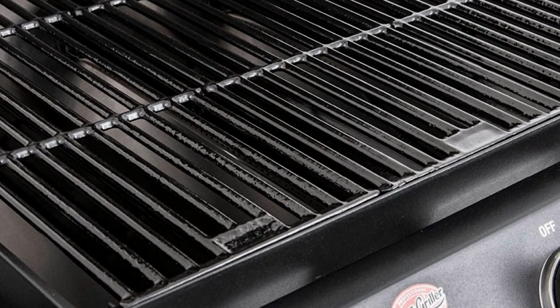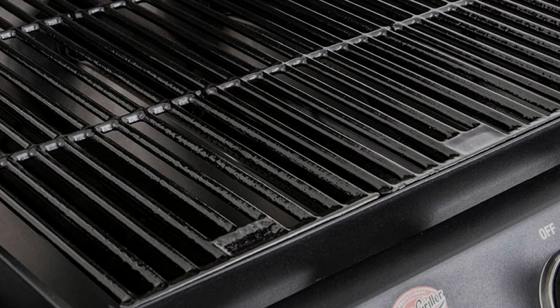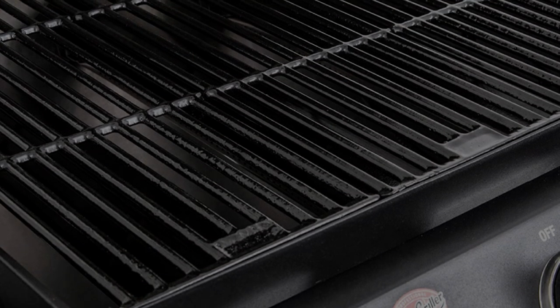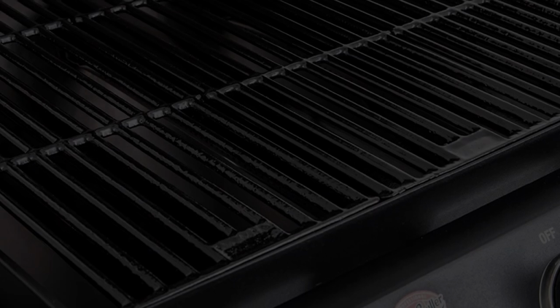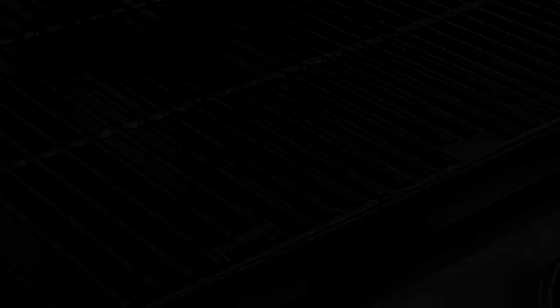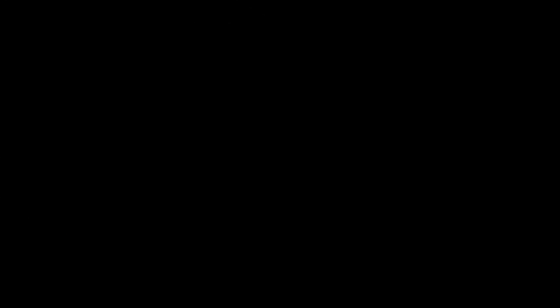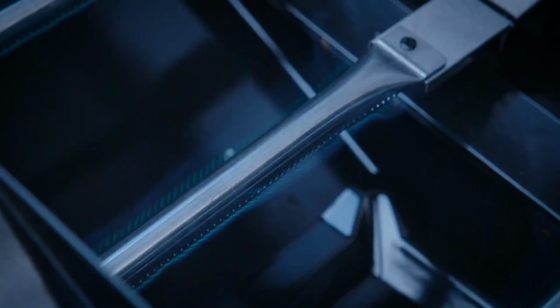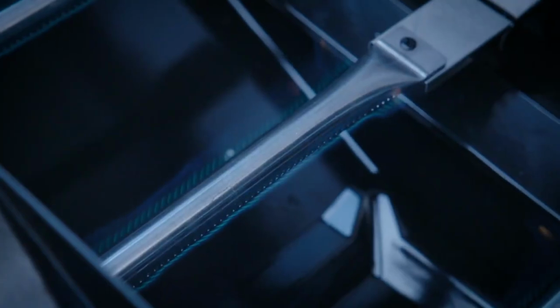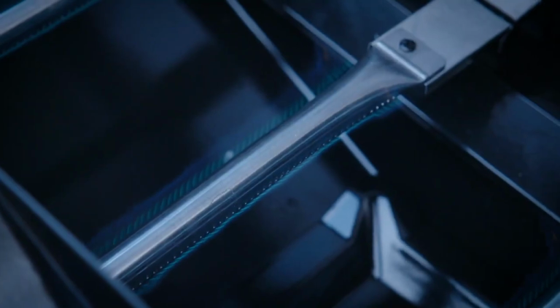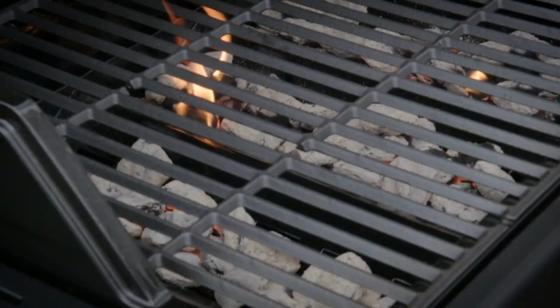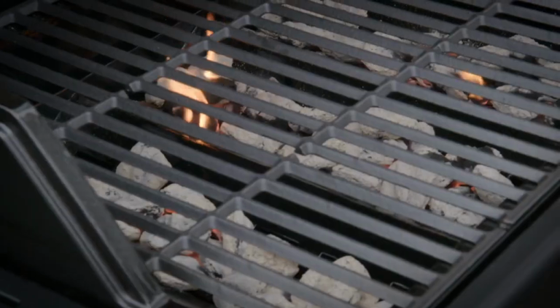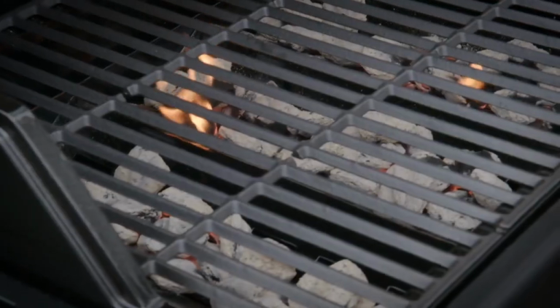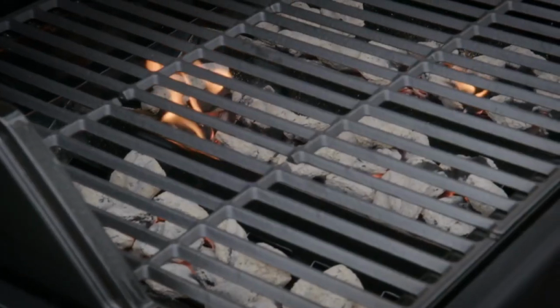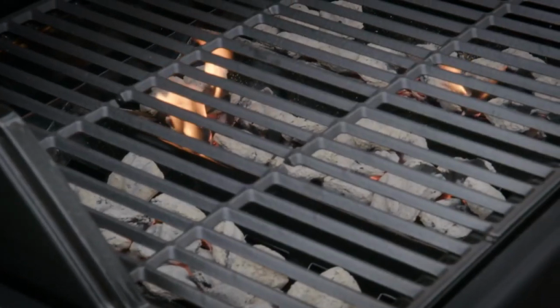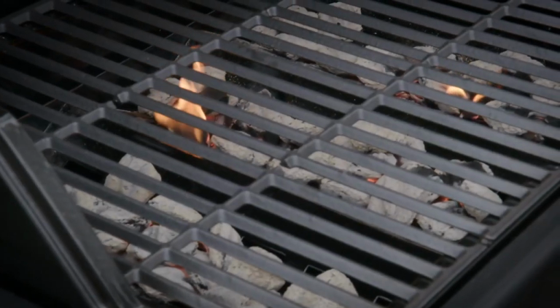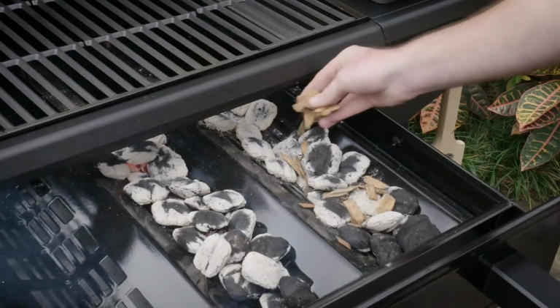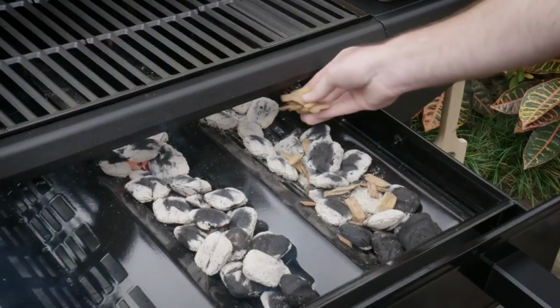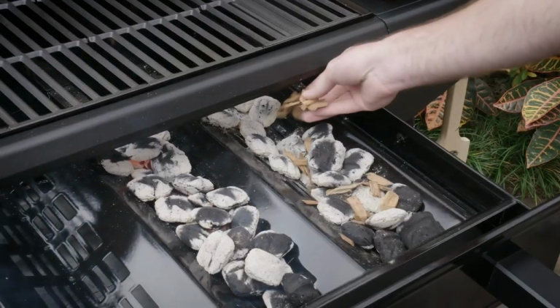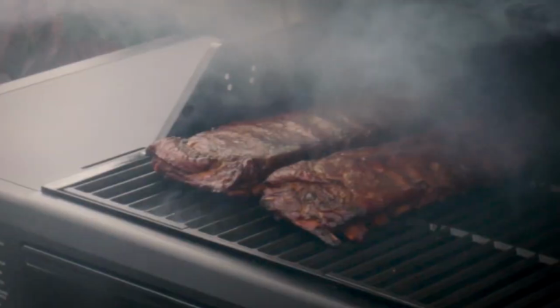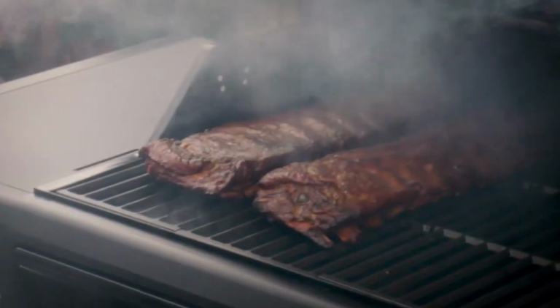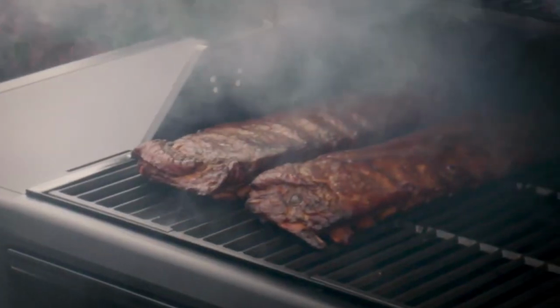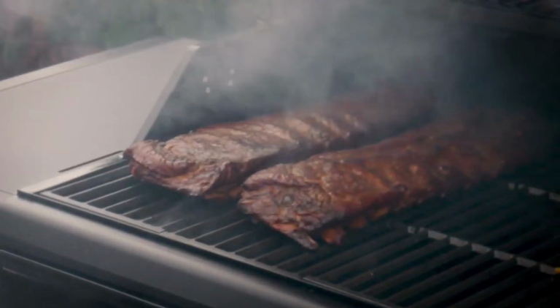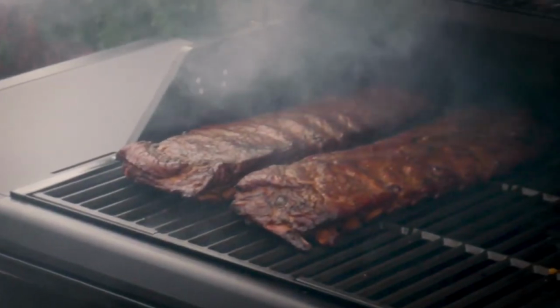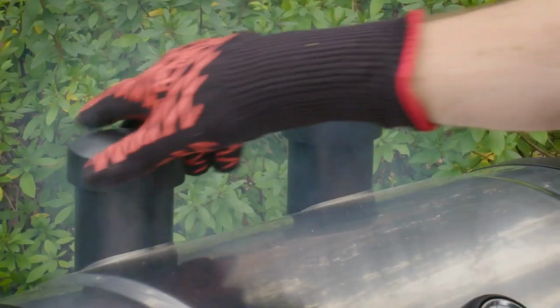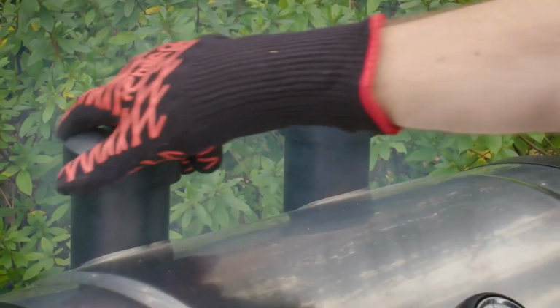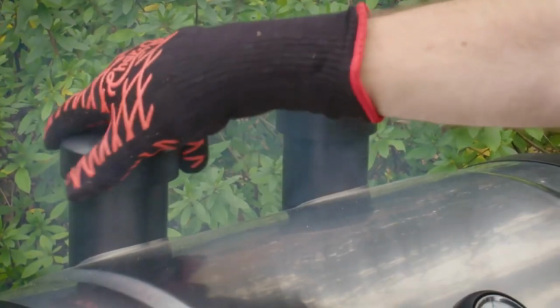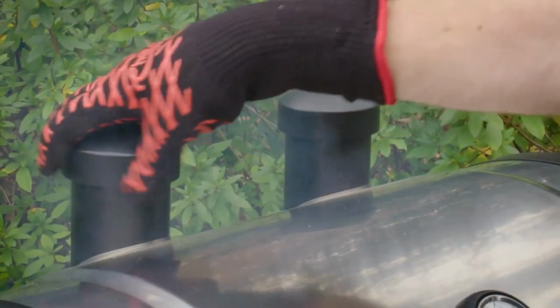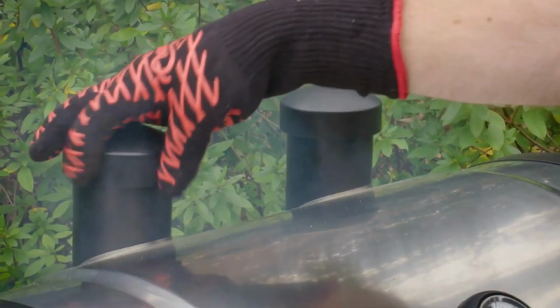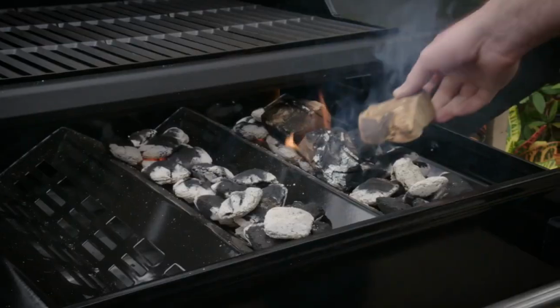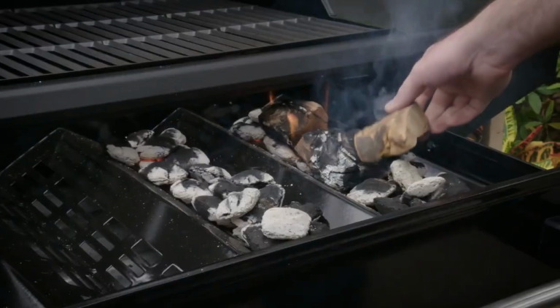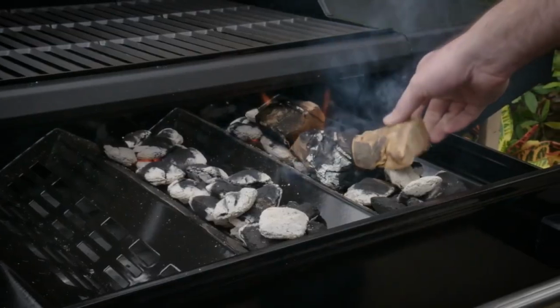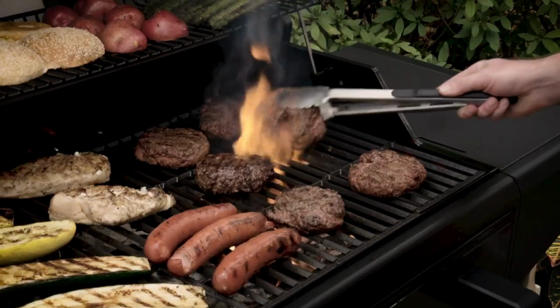Cons: You don't get an ash pan like other competitive grills. Assembling this gas unit can be tricky for some people.